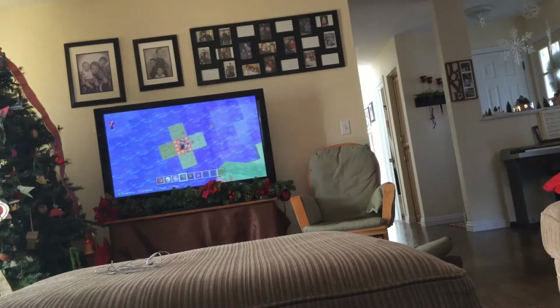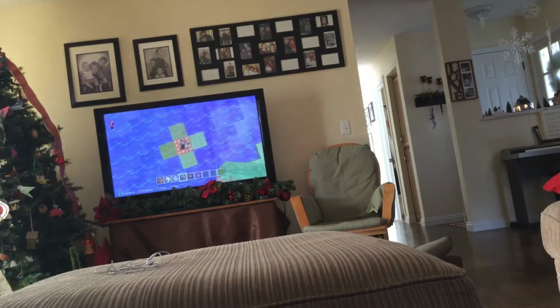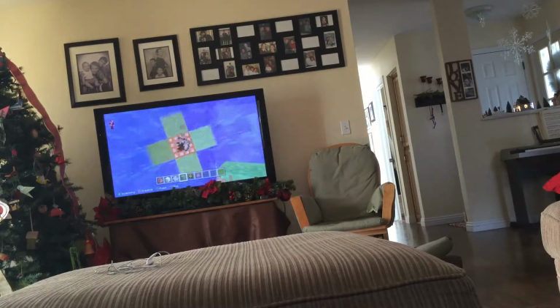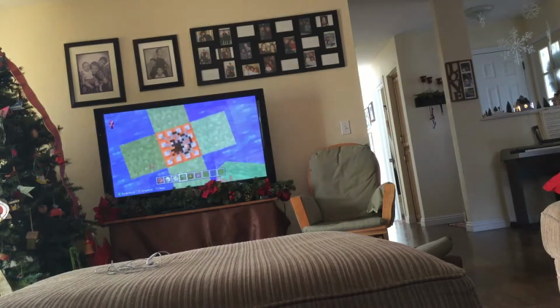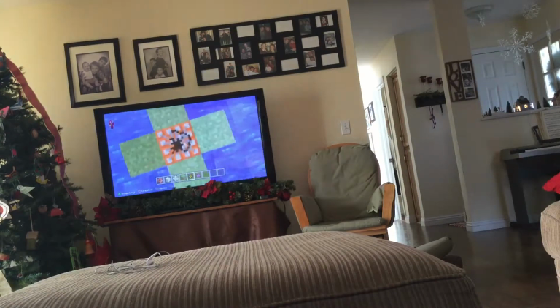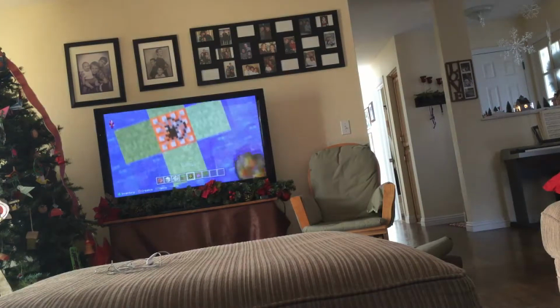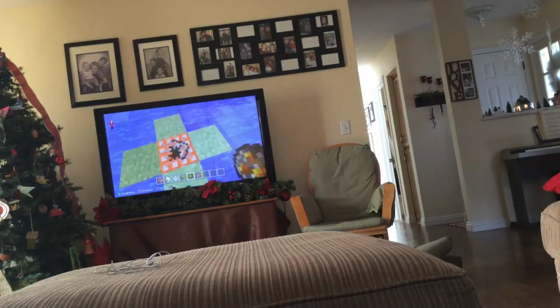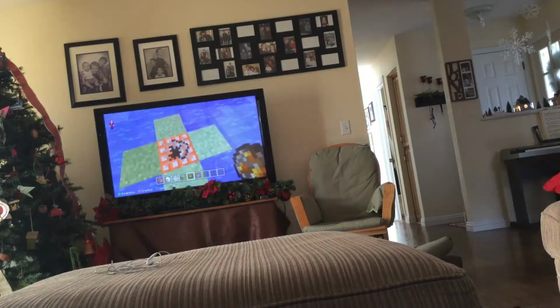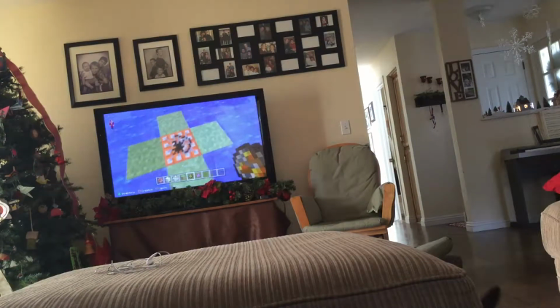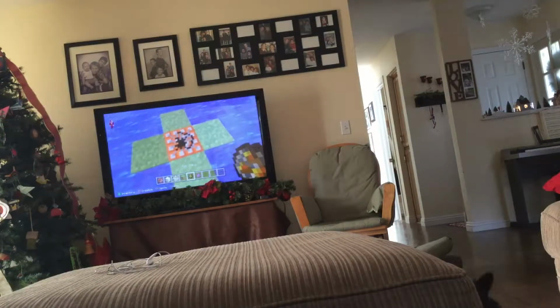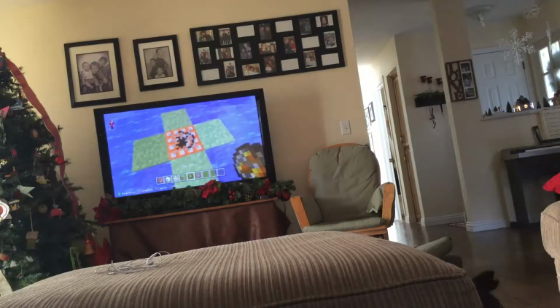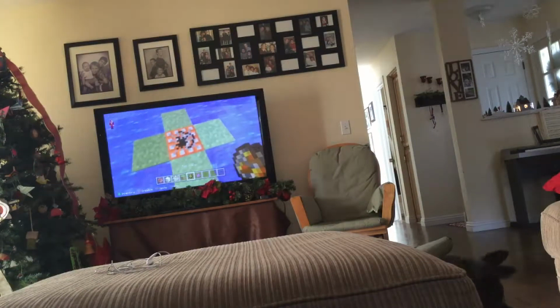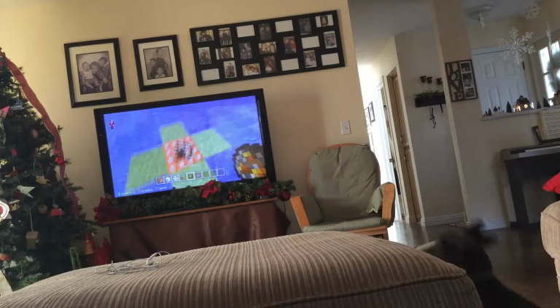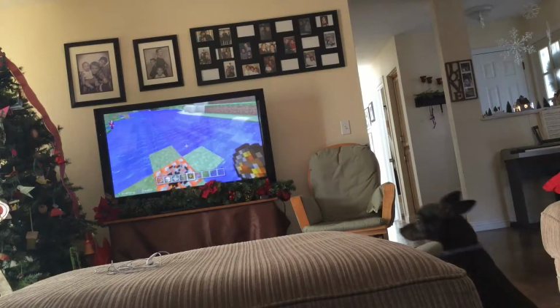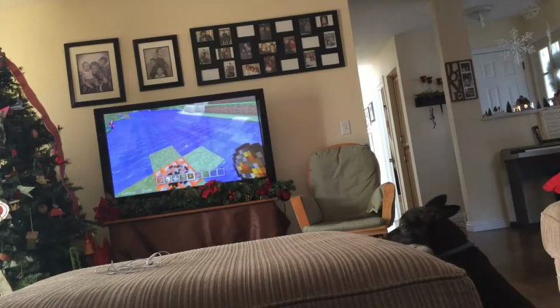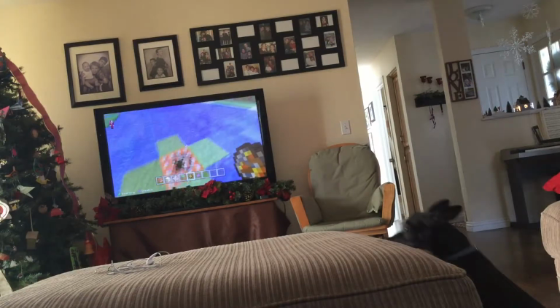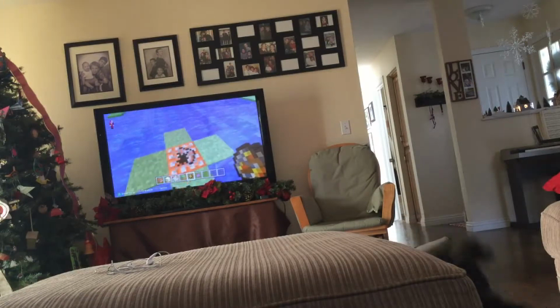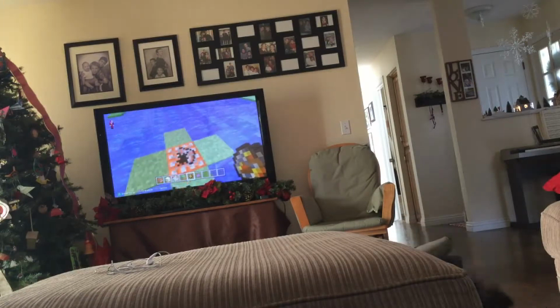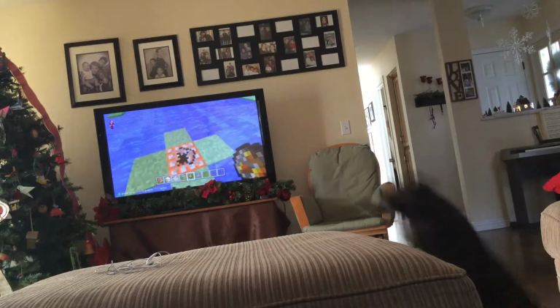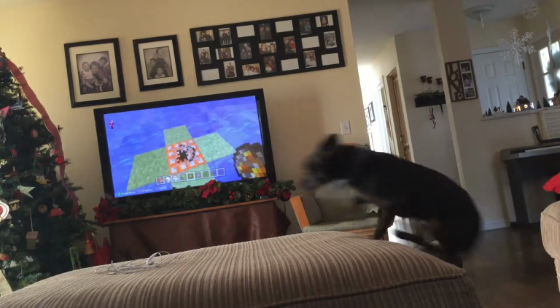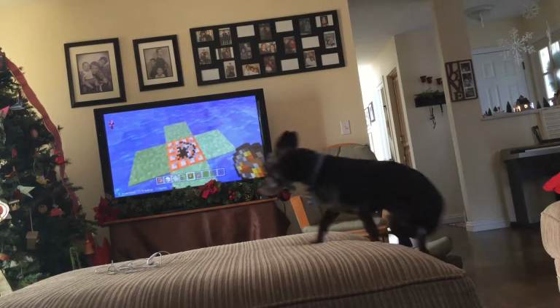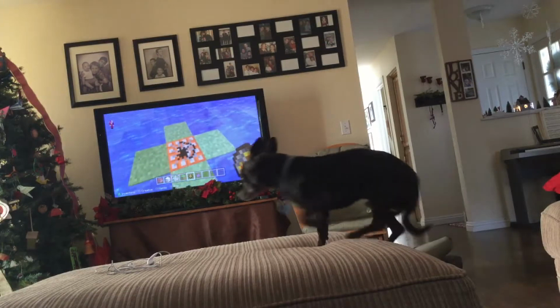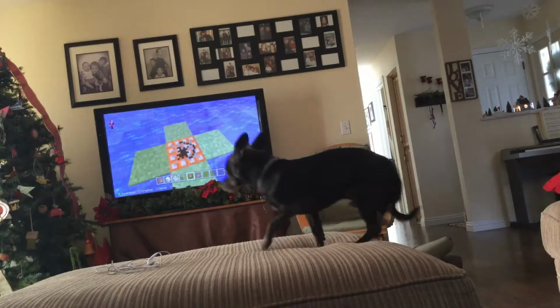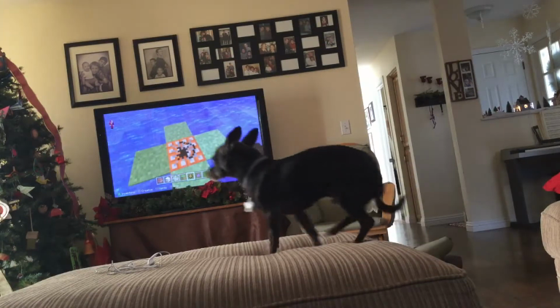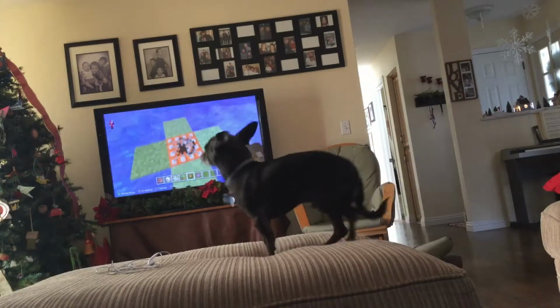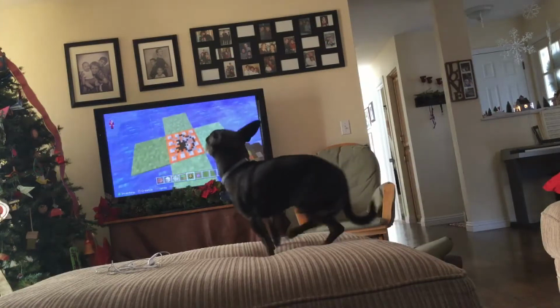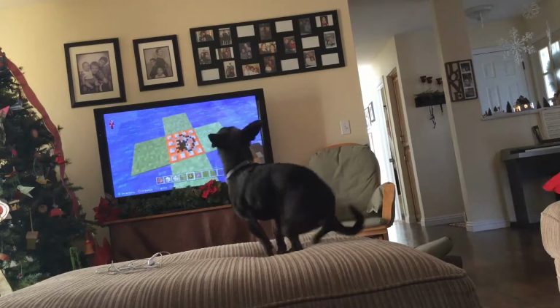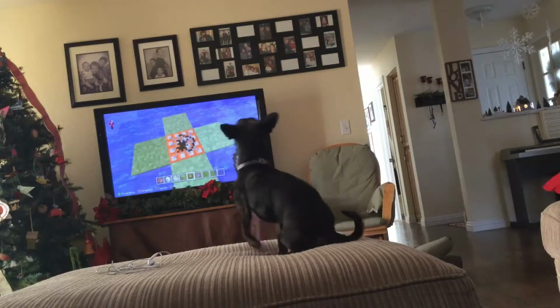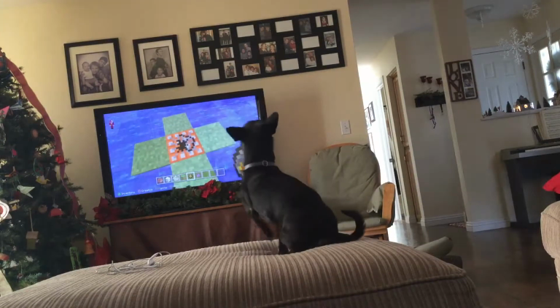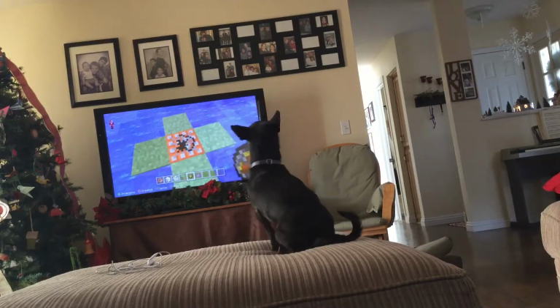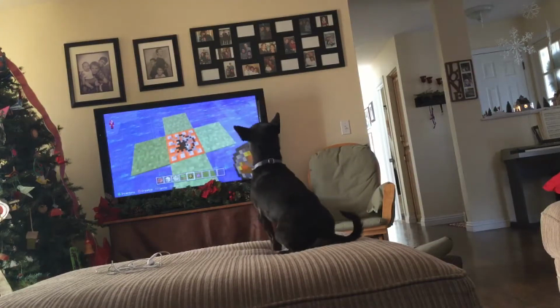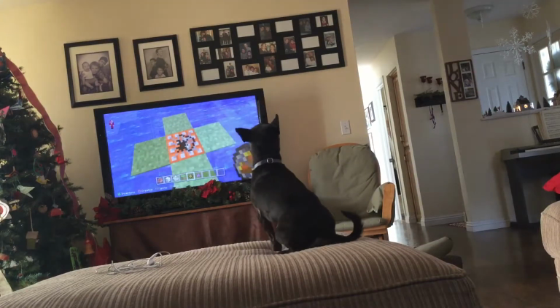And then you get fire charges or flint and steel, and you light it.